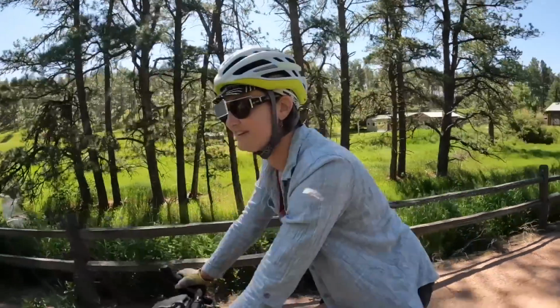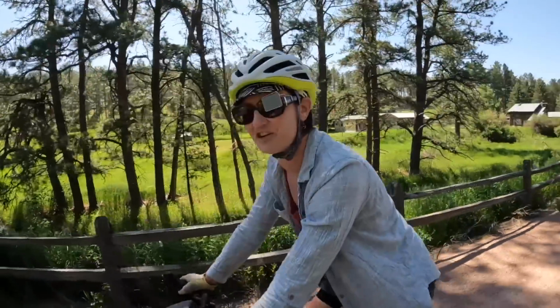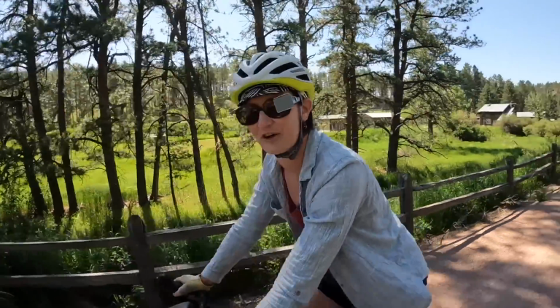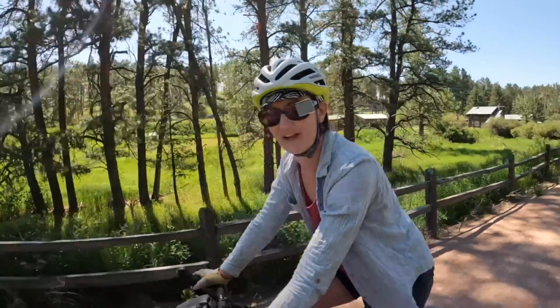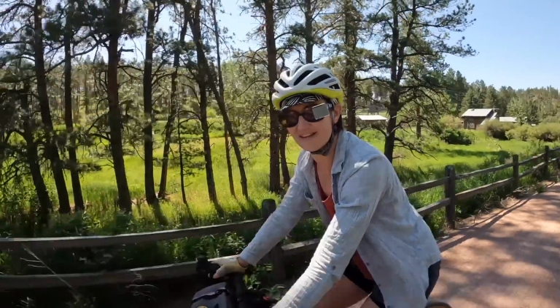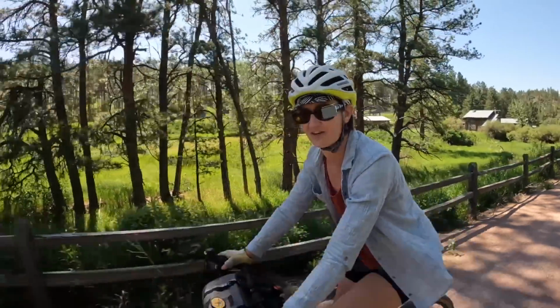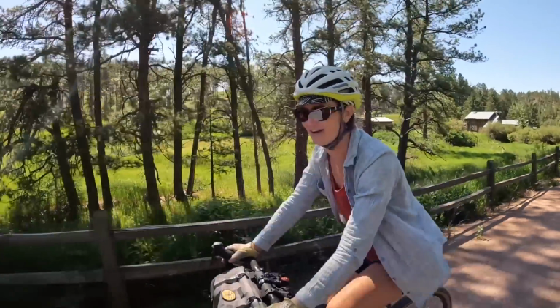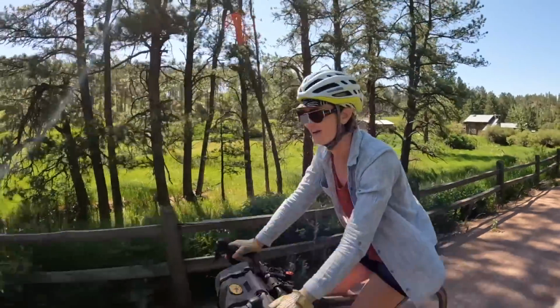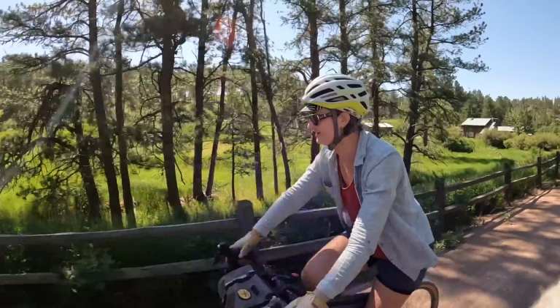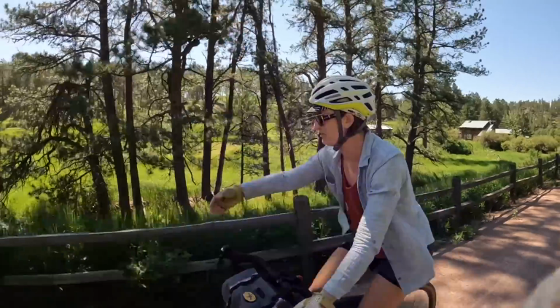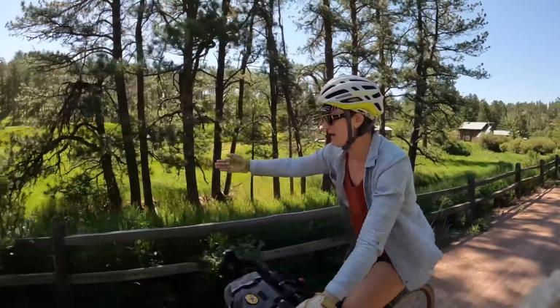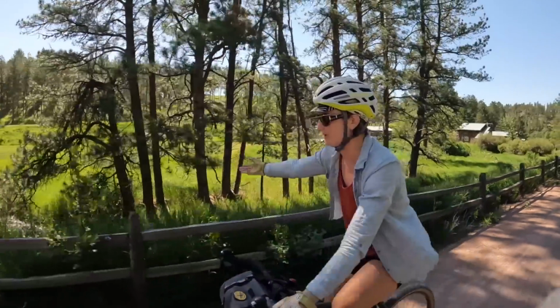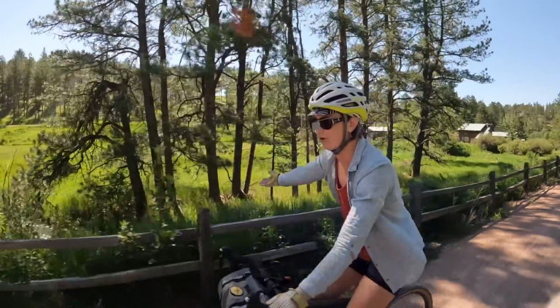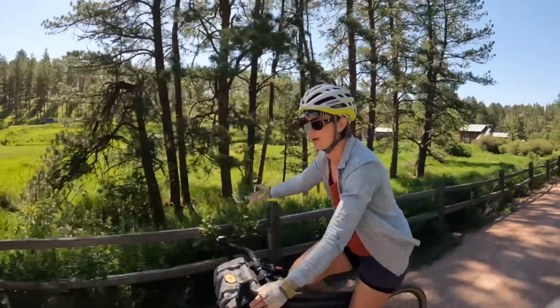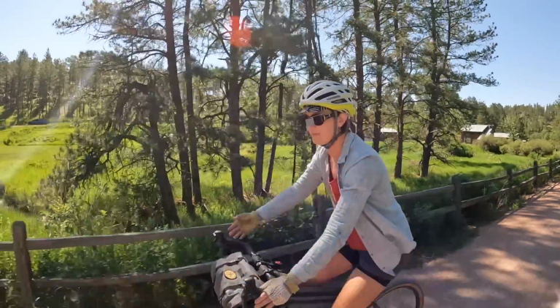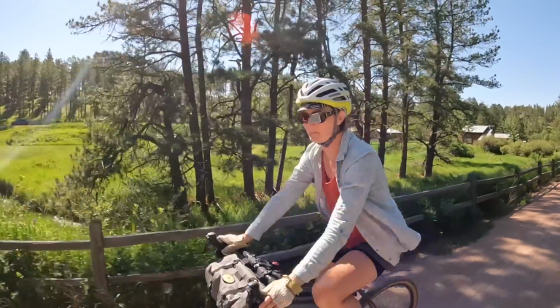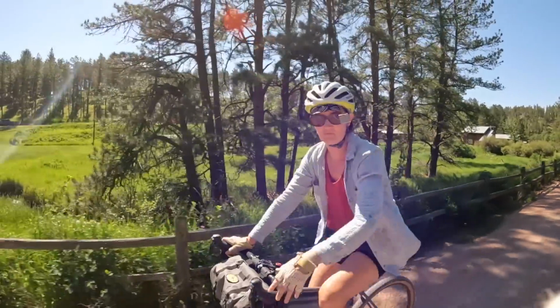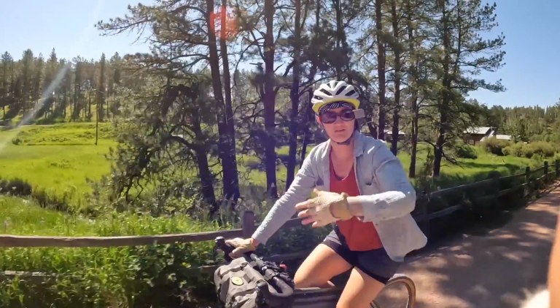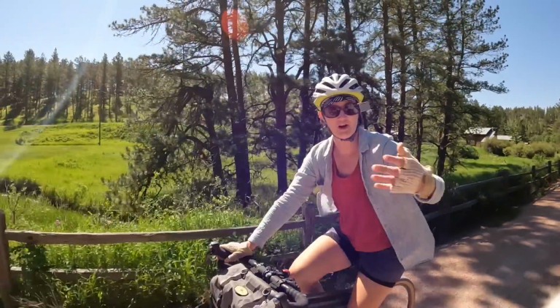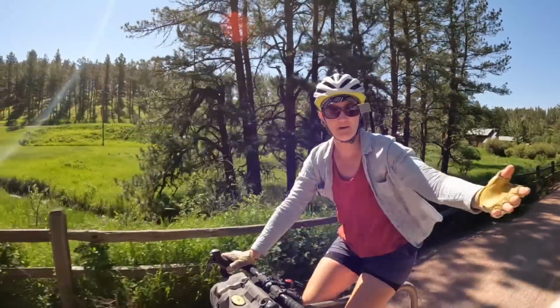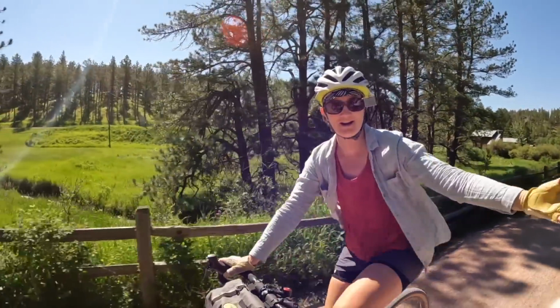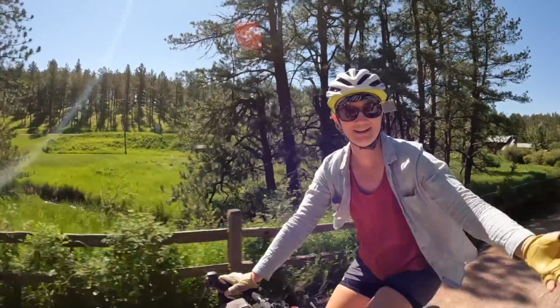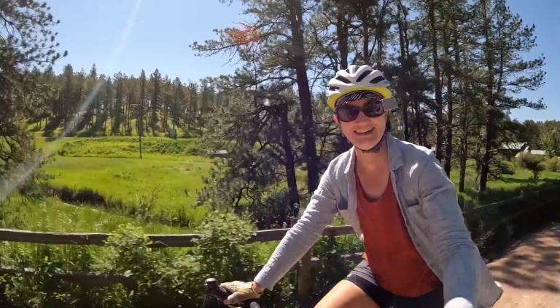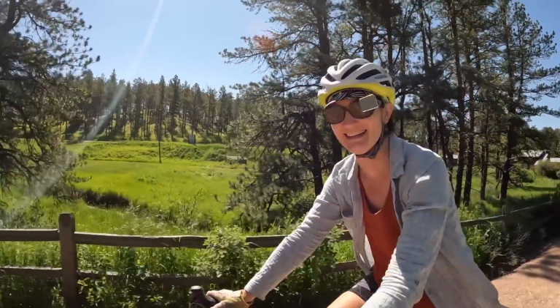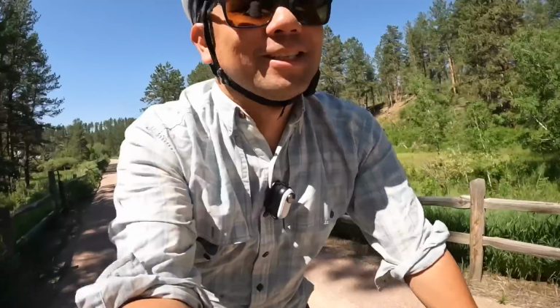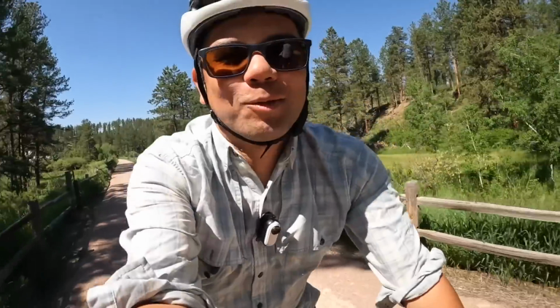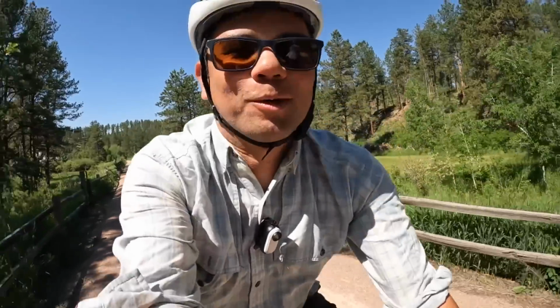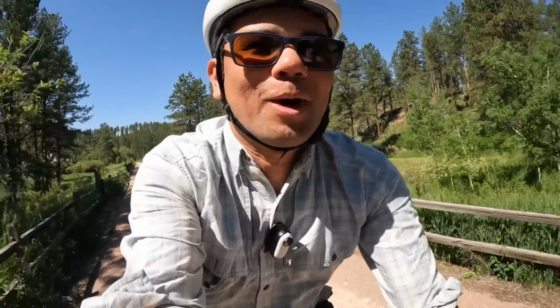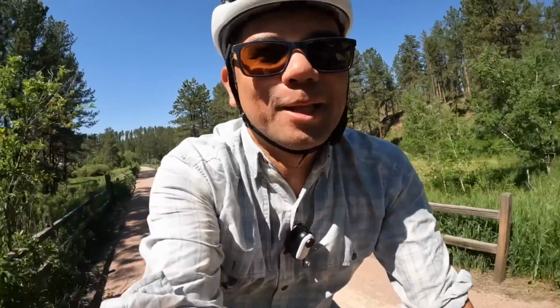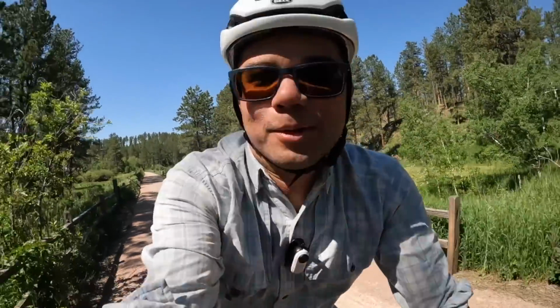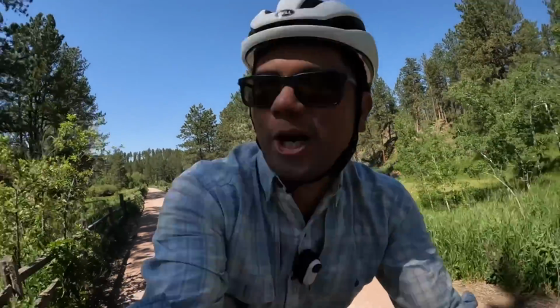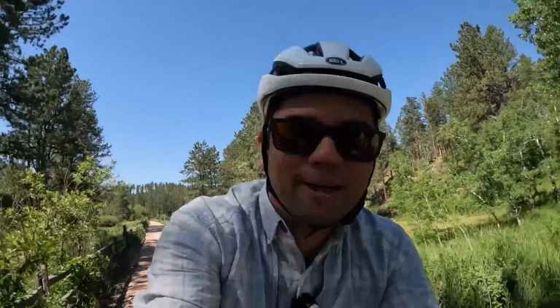It is incredibly idyllic right here. We have a babbling brook, we have a young buck. It's like we're riding through the Shire.